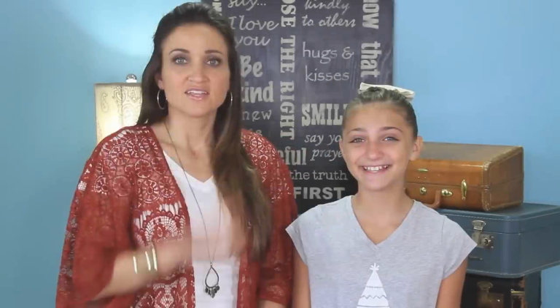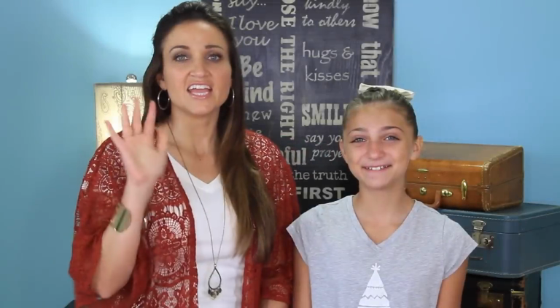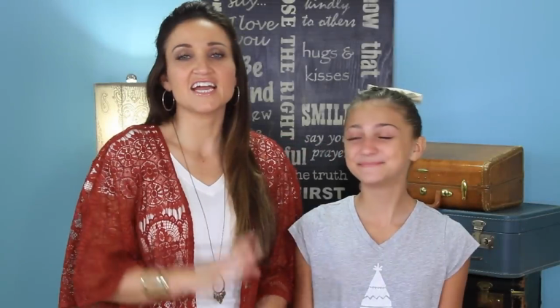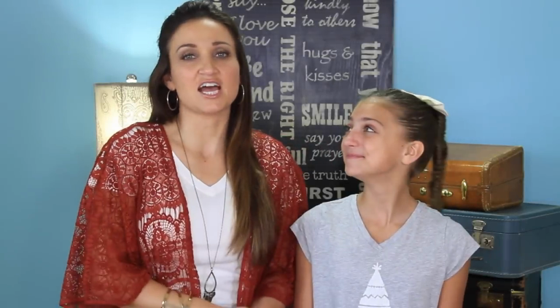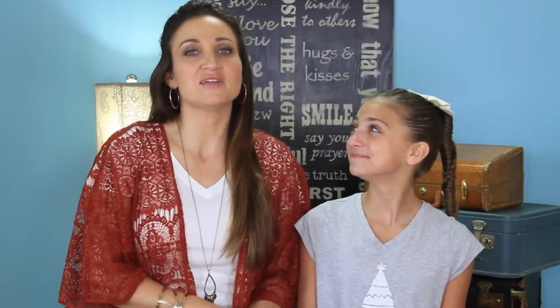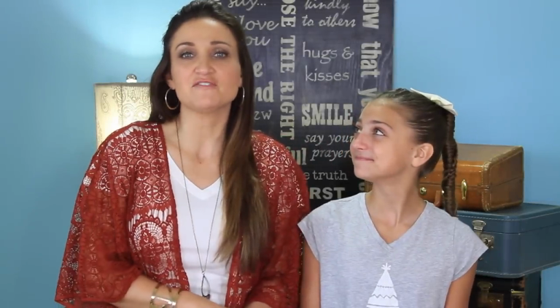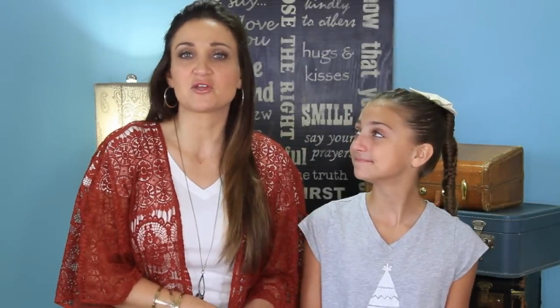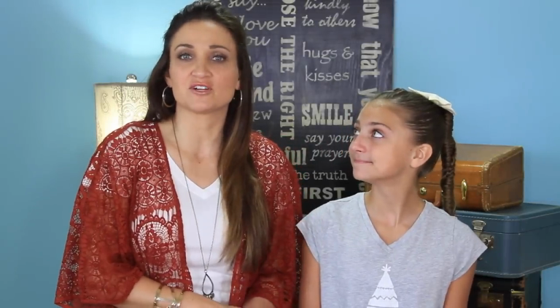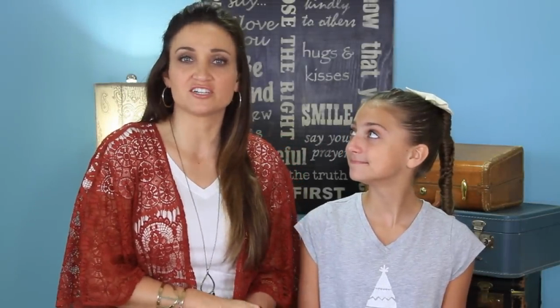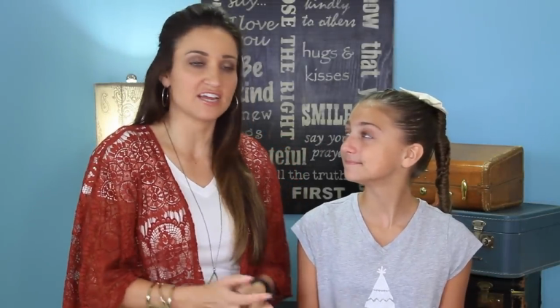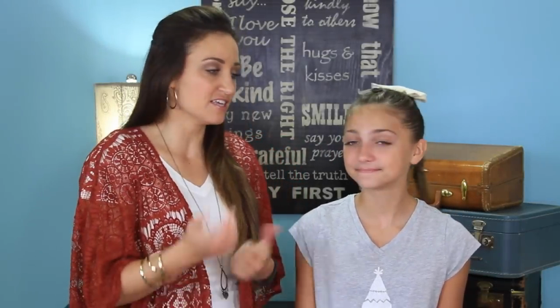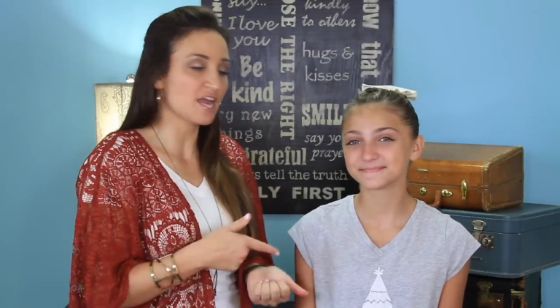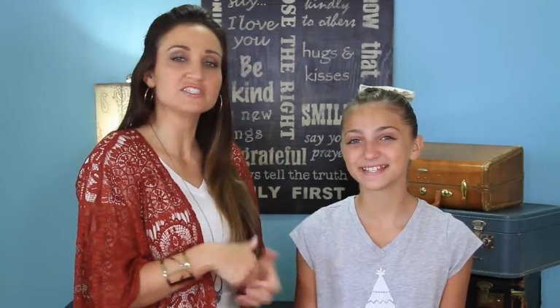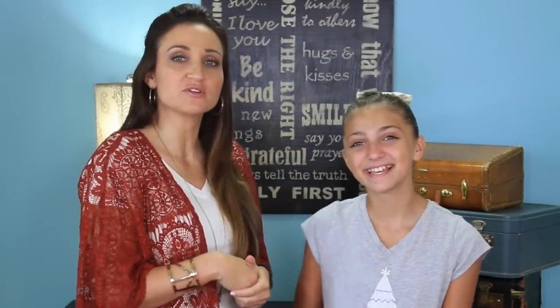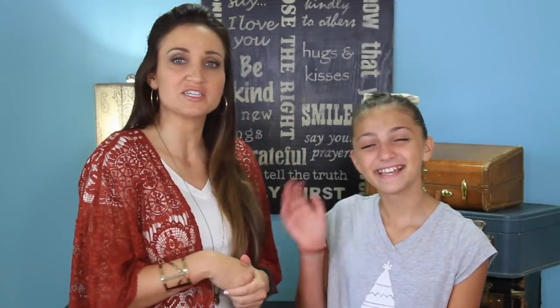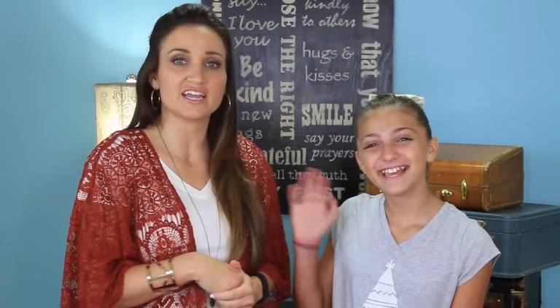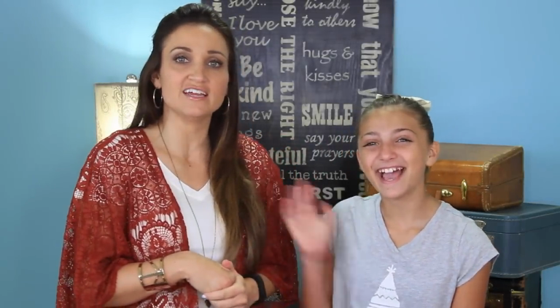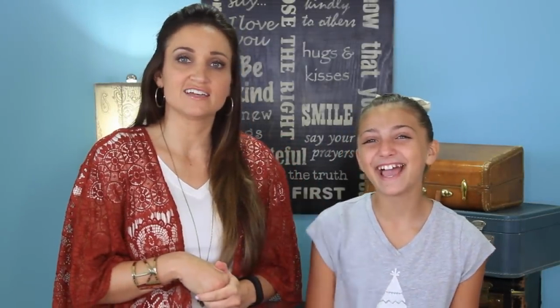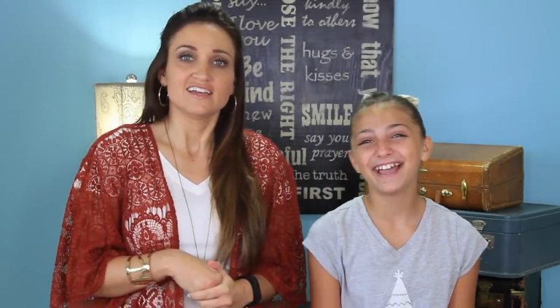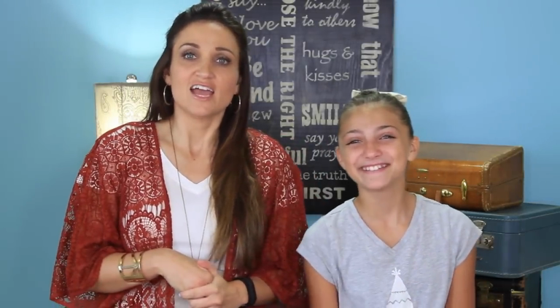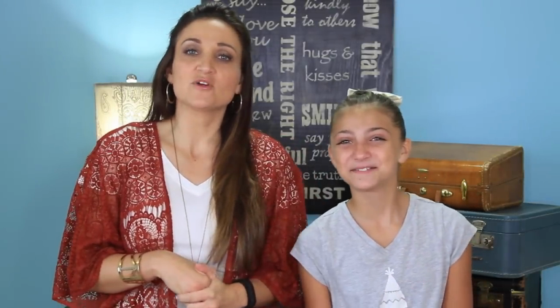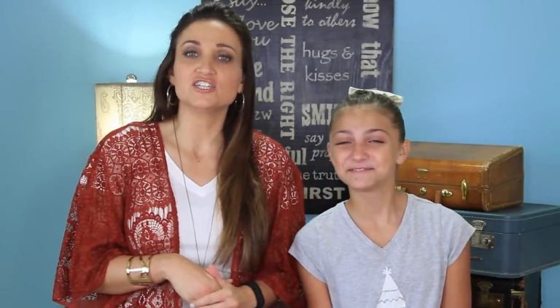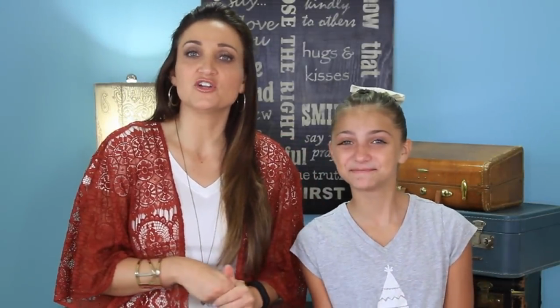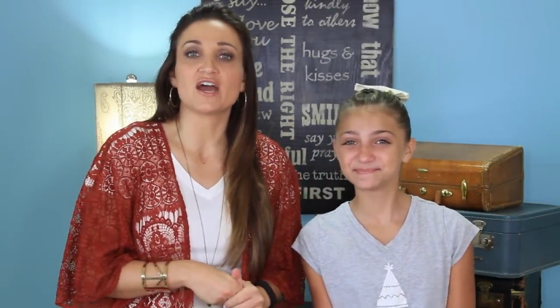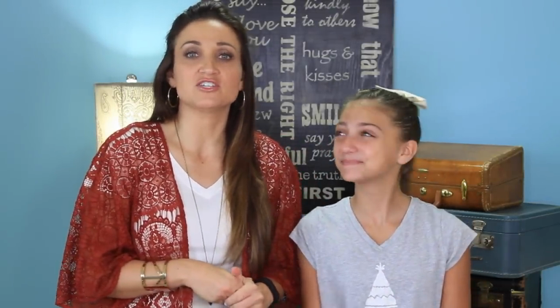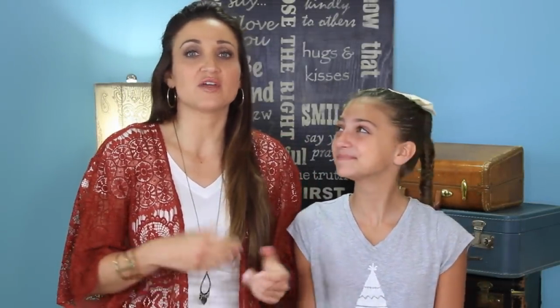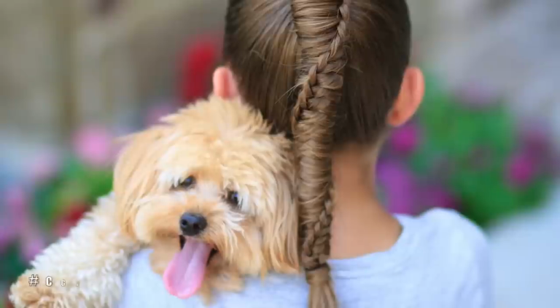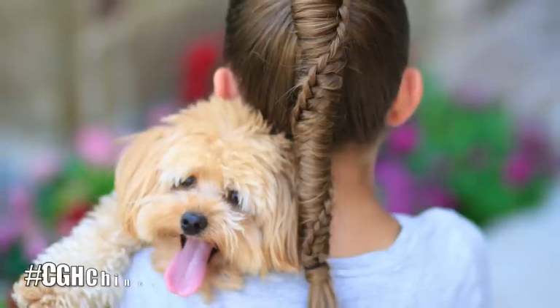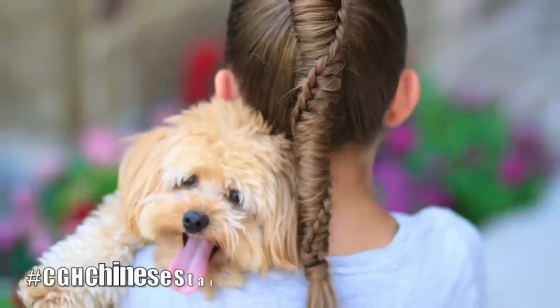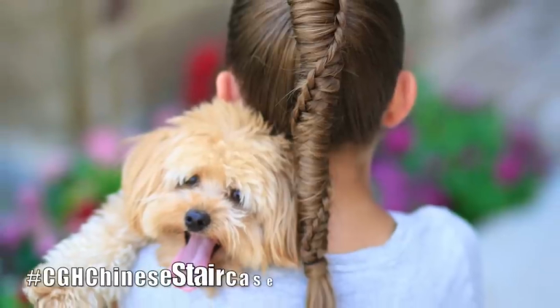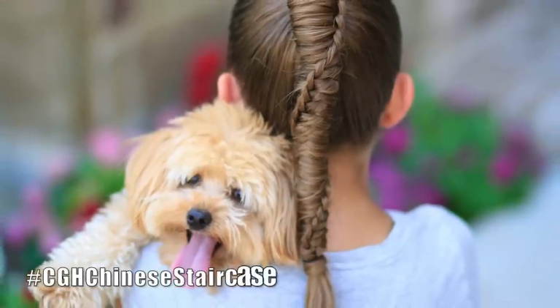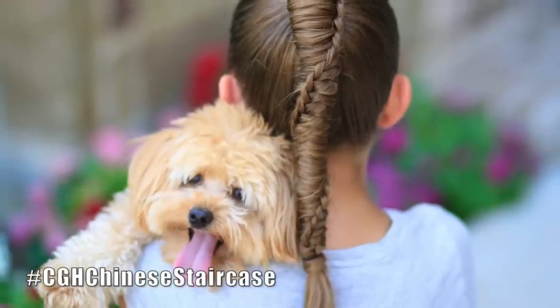Hey guys, I'm Mindy from Cute Girls Hairstyles, and Kamri's here with me today. Hi guys! And we're going to show you how to do a Chinese staircase braid.